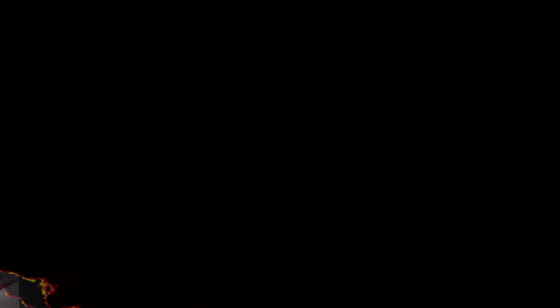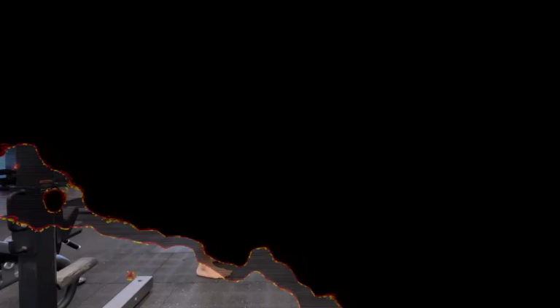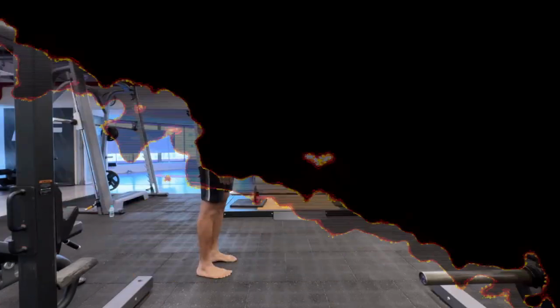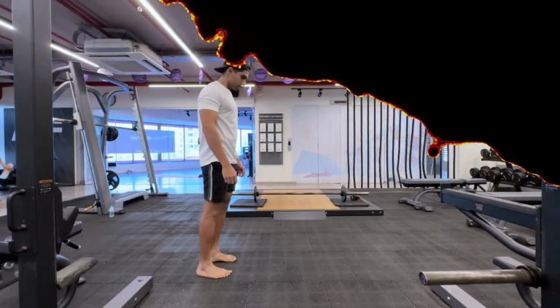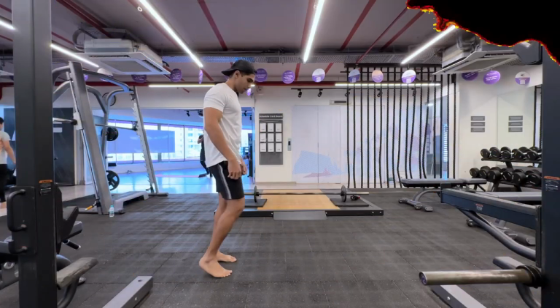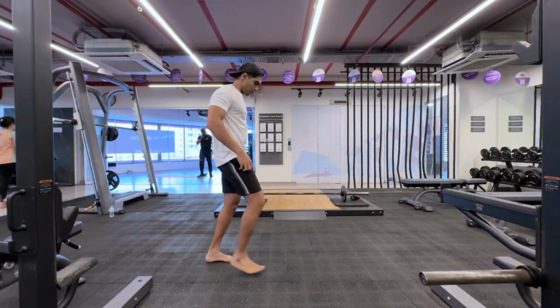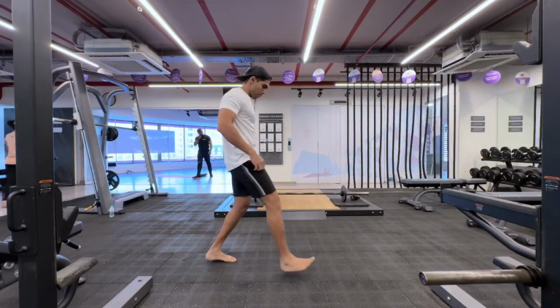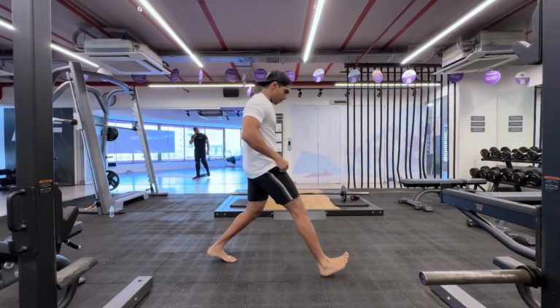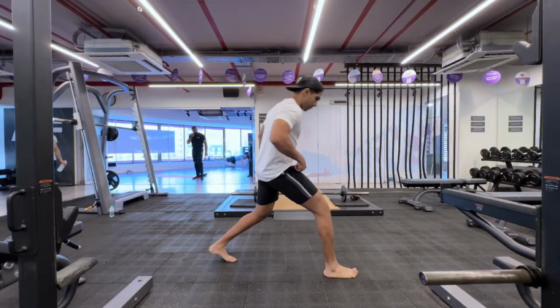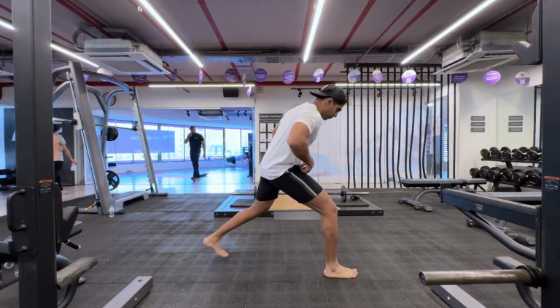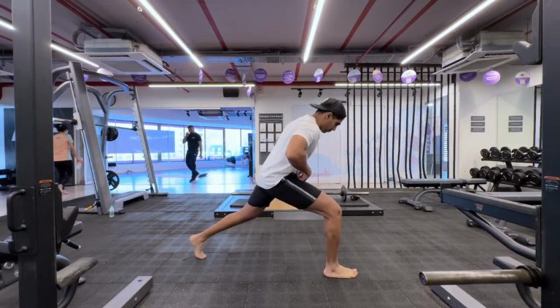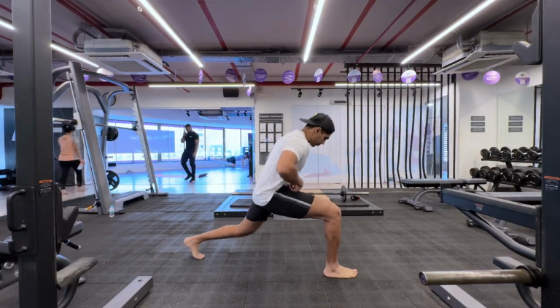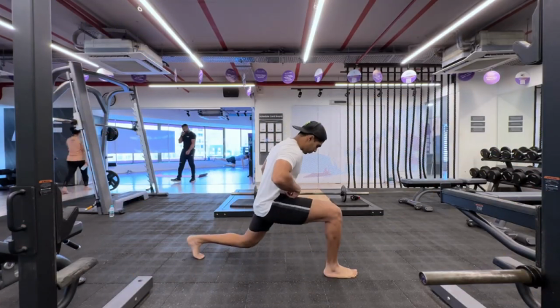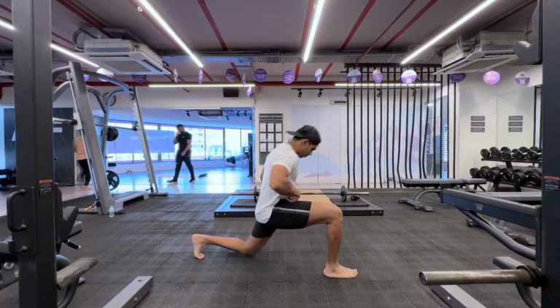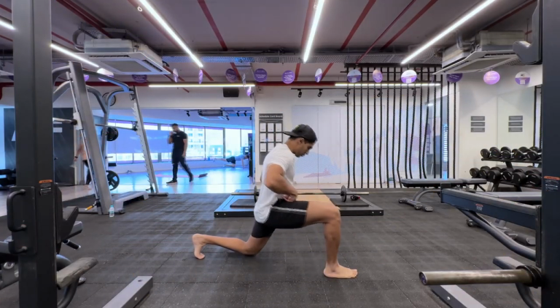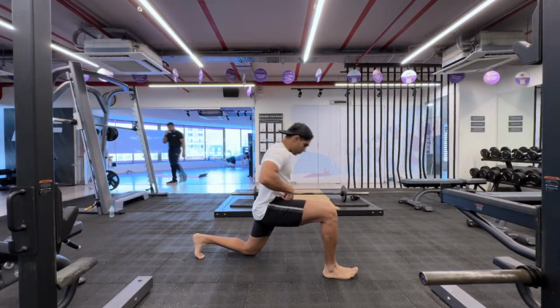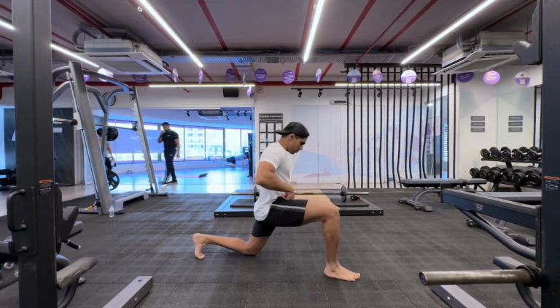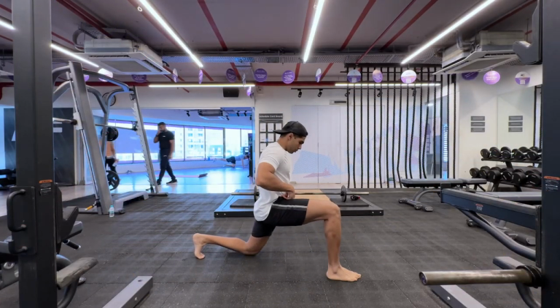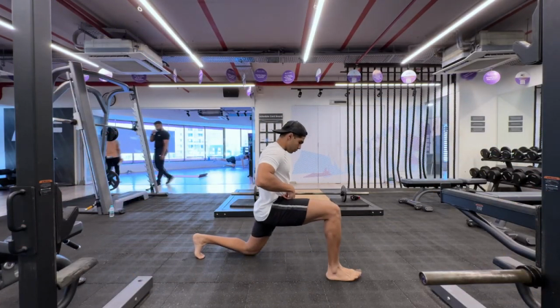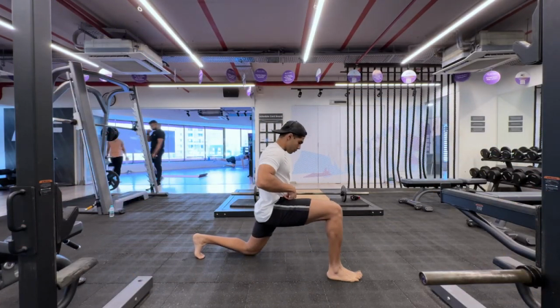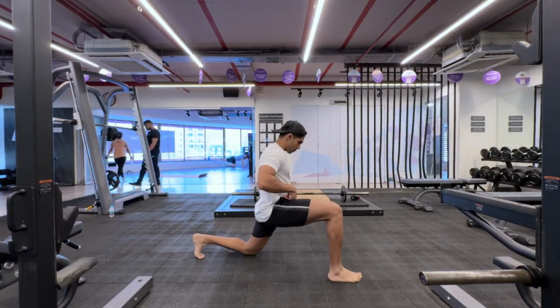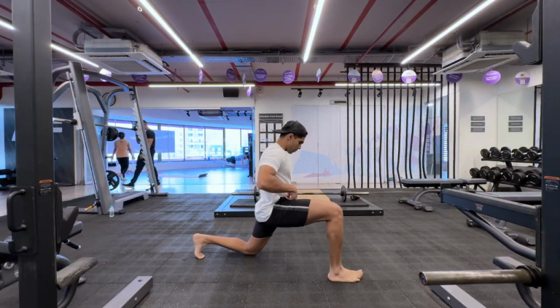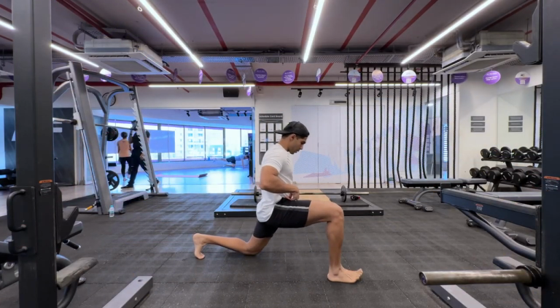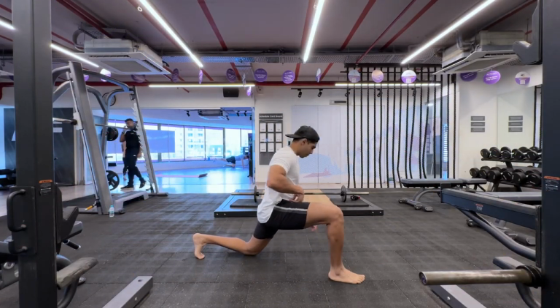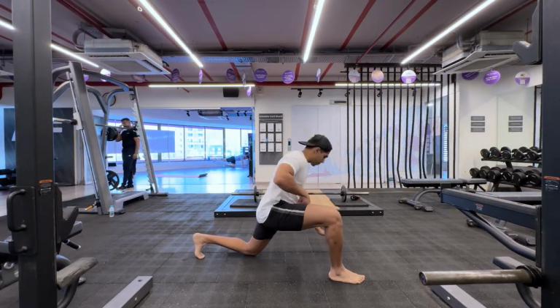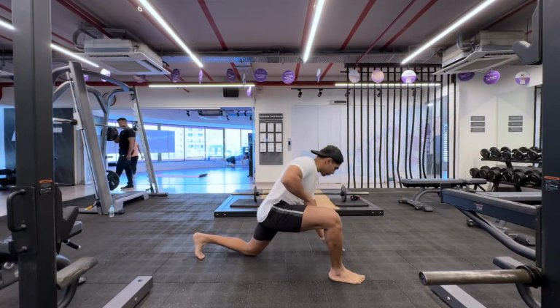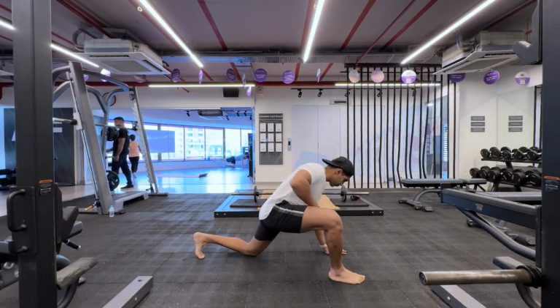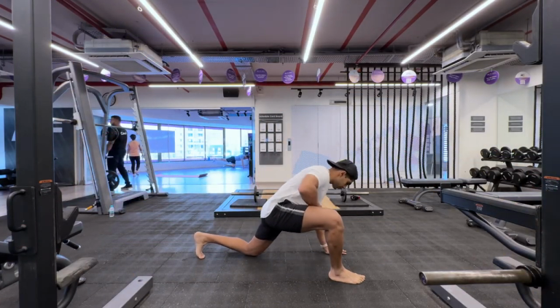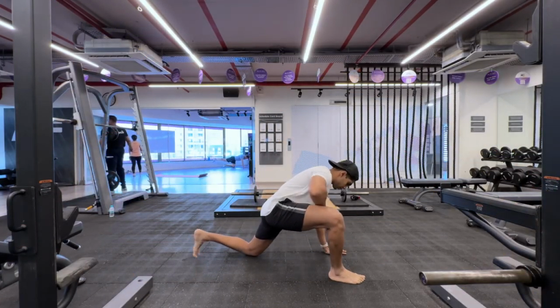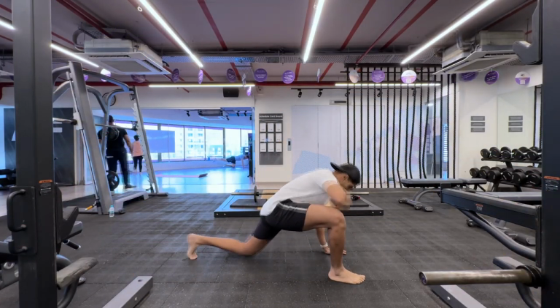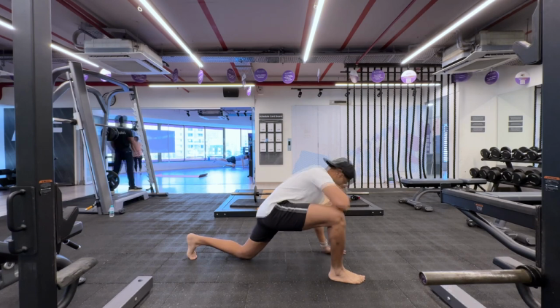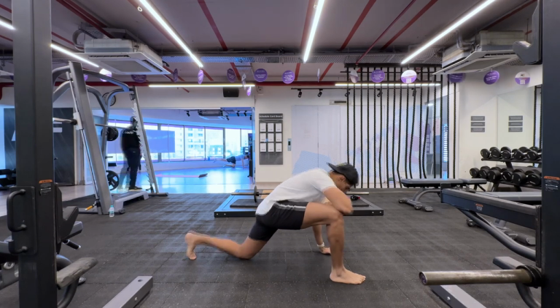Namaste everyone and welcome back to Live Stronger. Today we're going to train our legs.